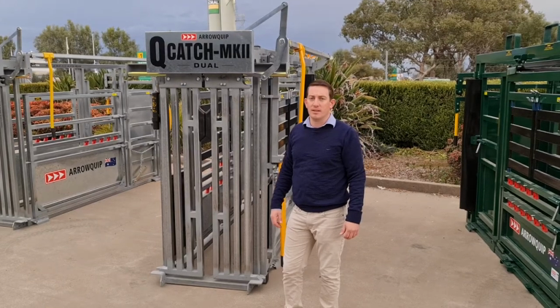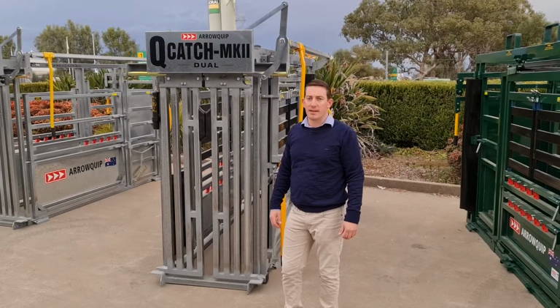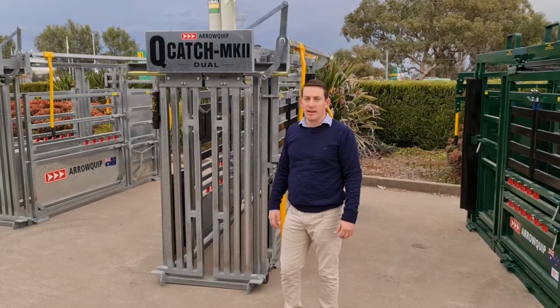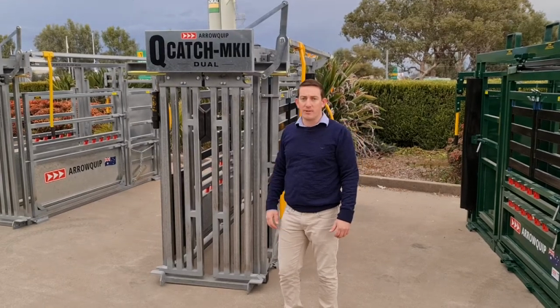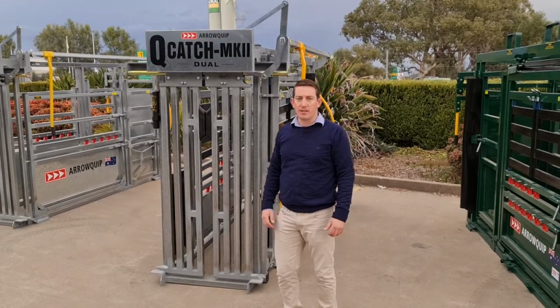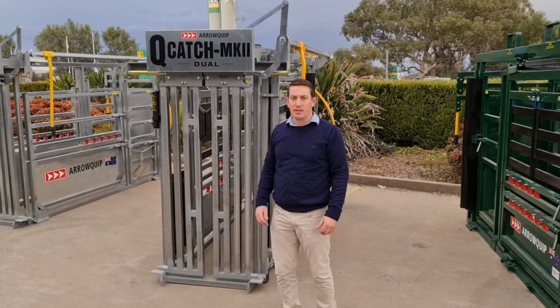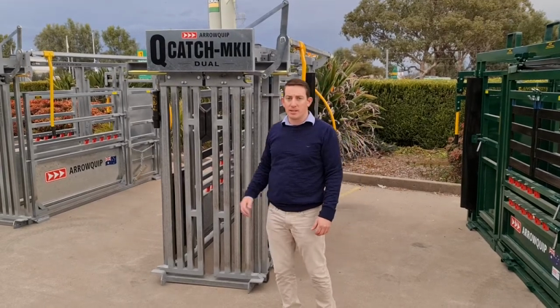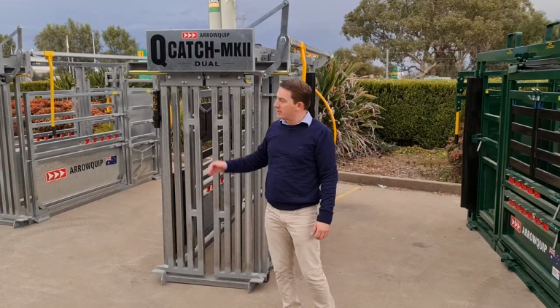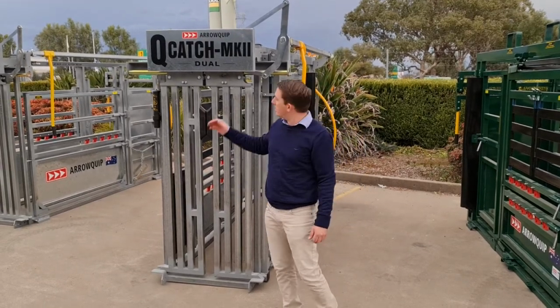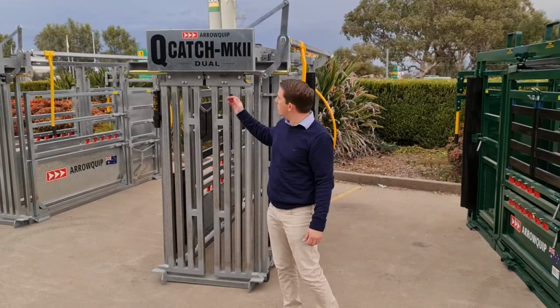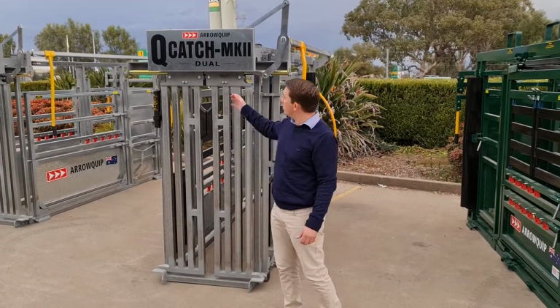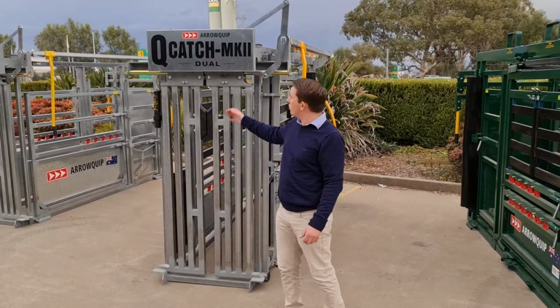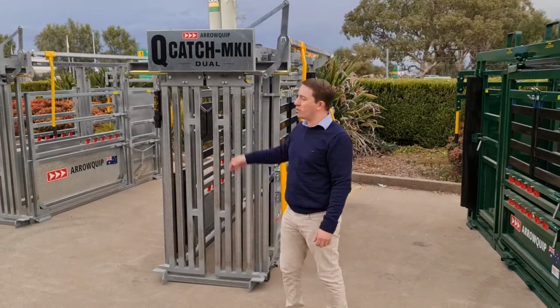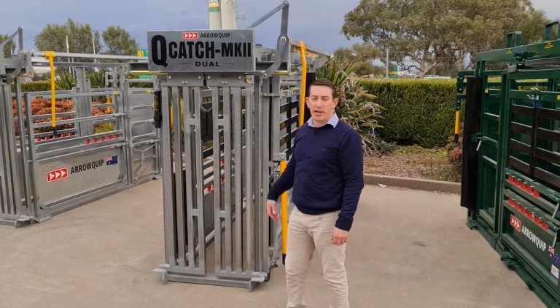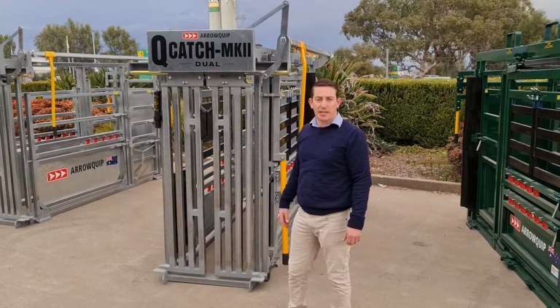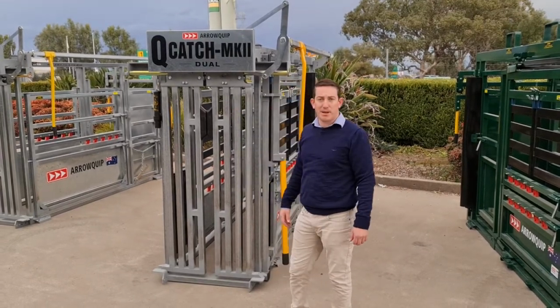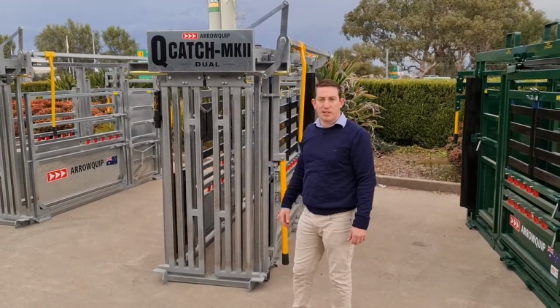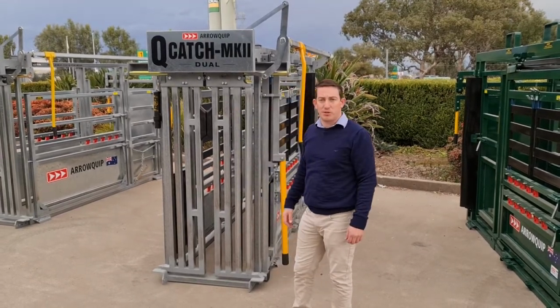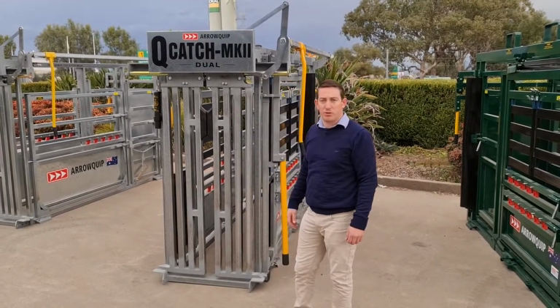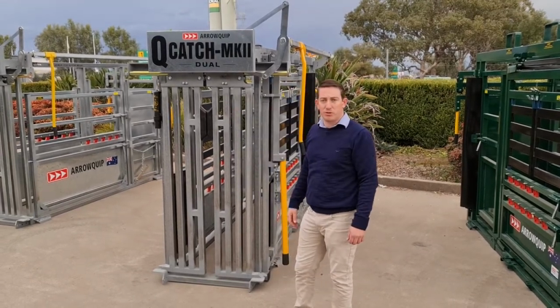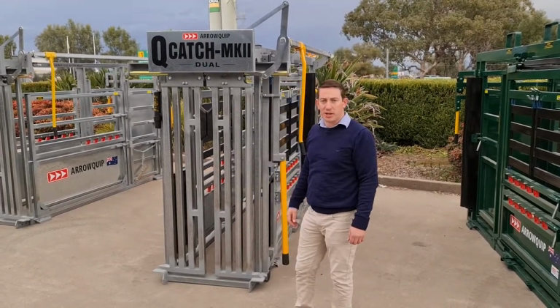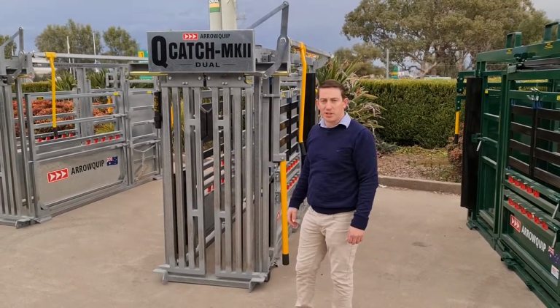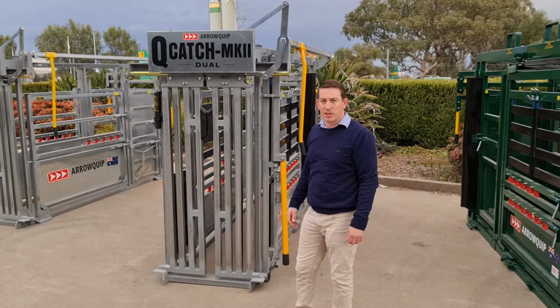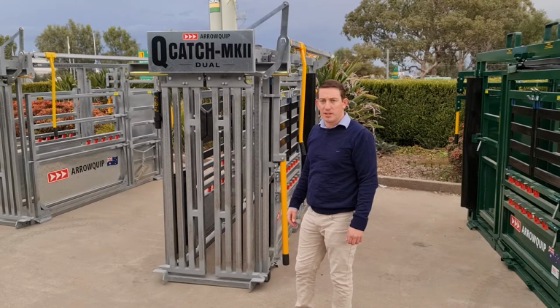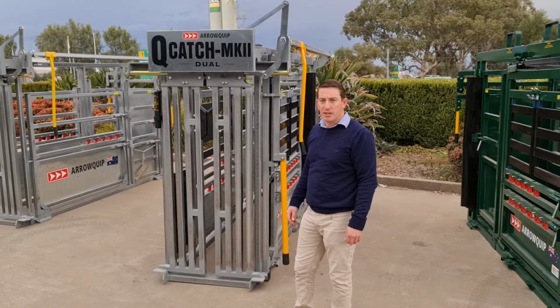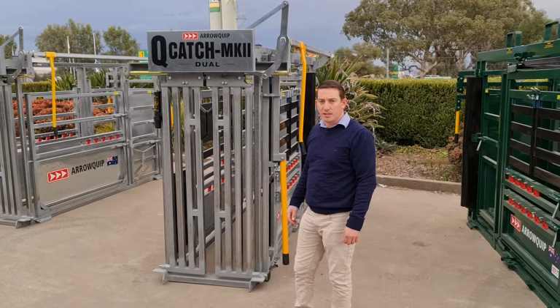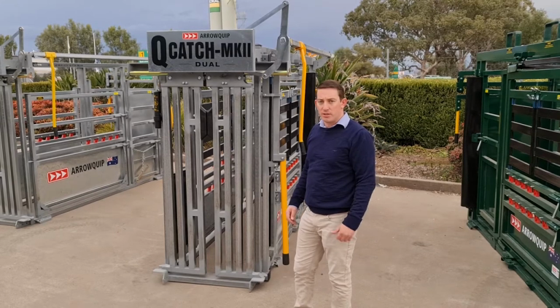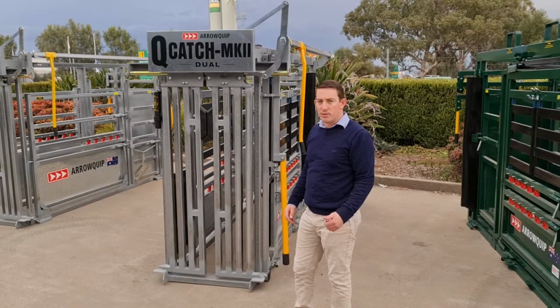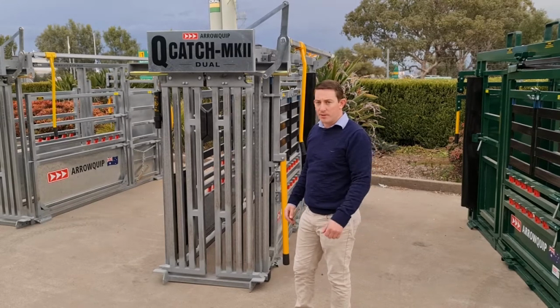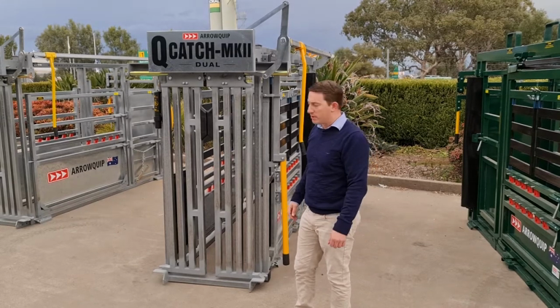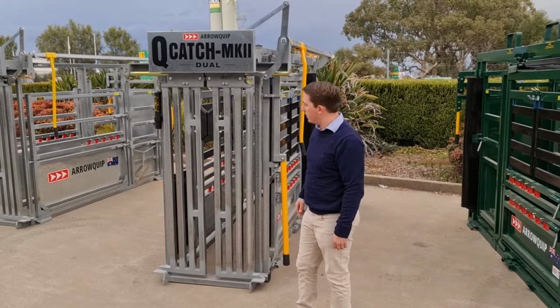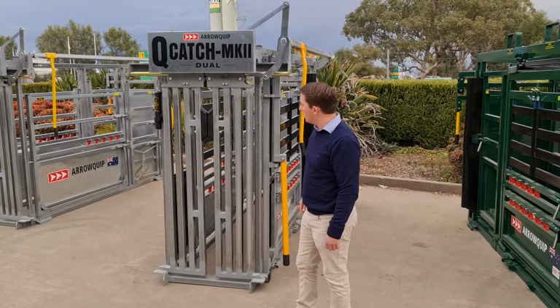G'day everyone, this is the Goucouch Mk2 Dual Crush. I'll just run through the features.